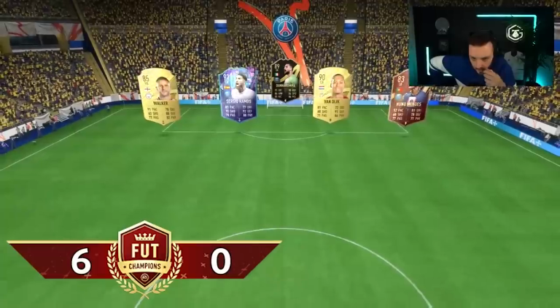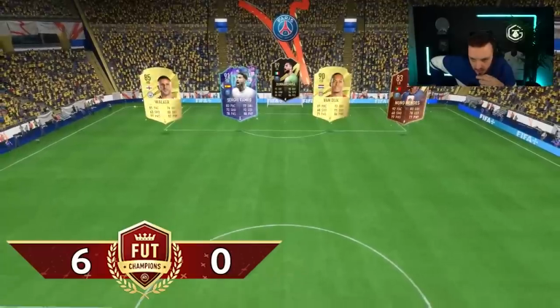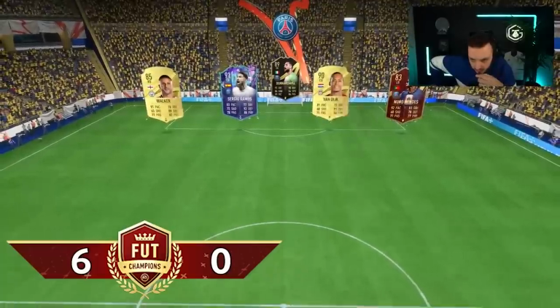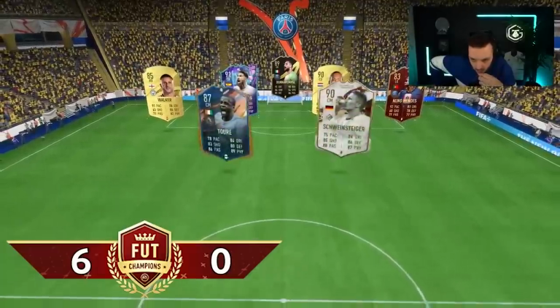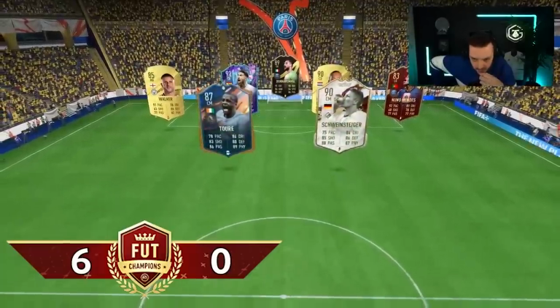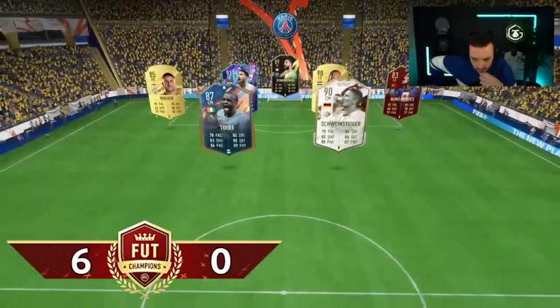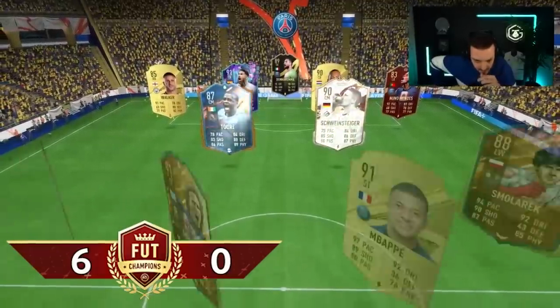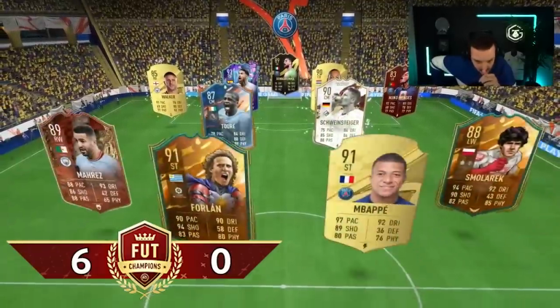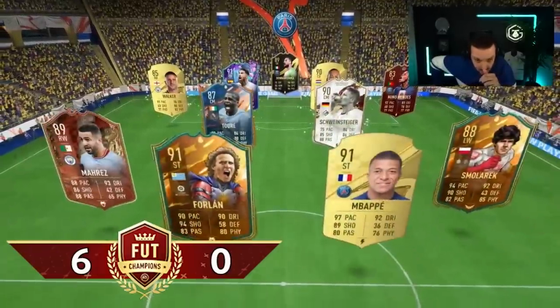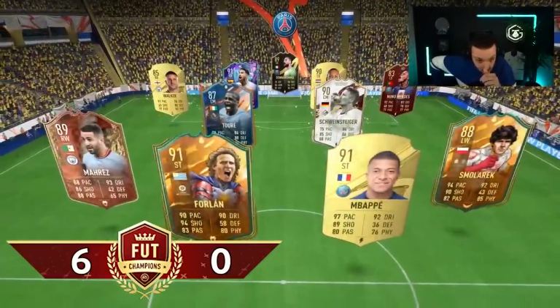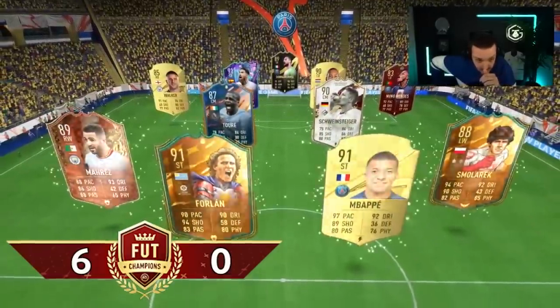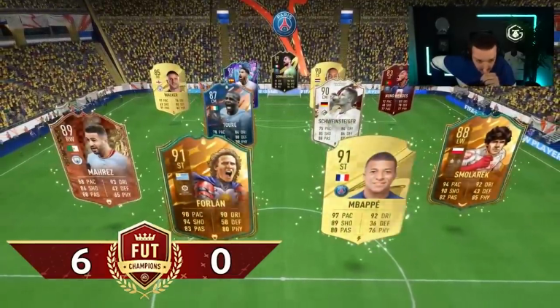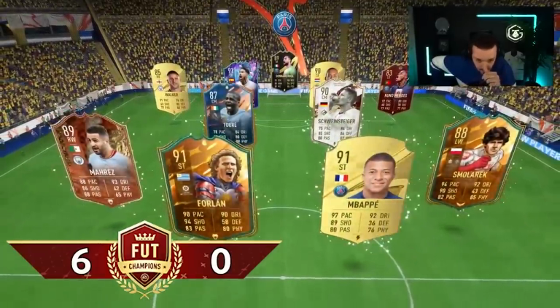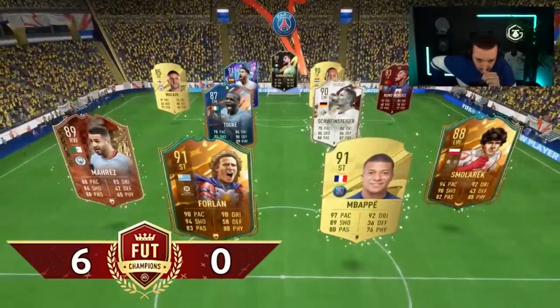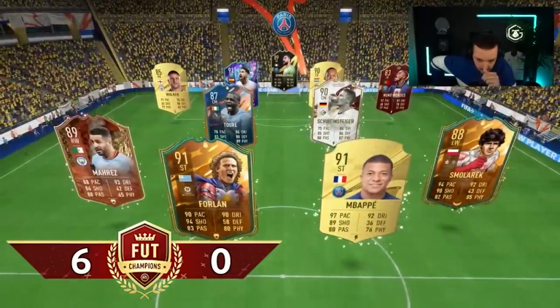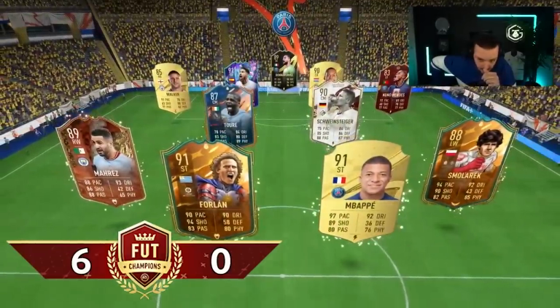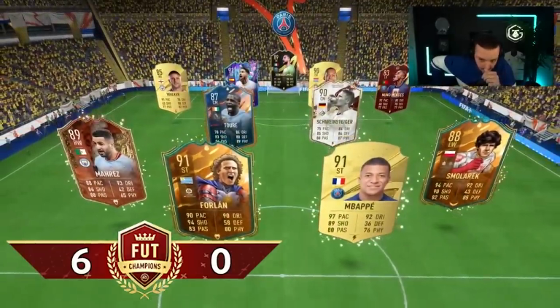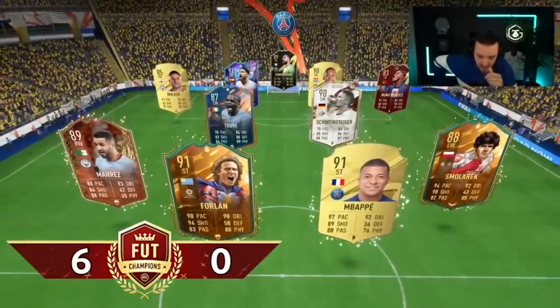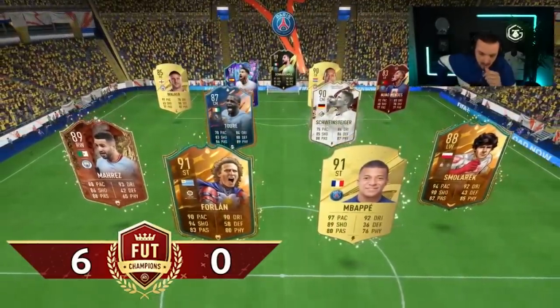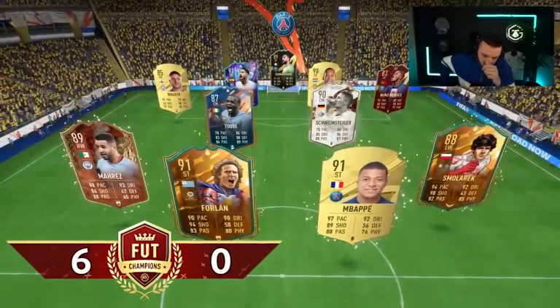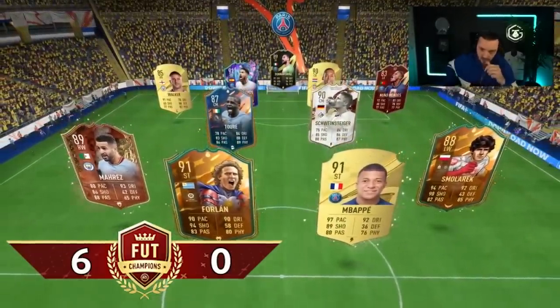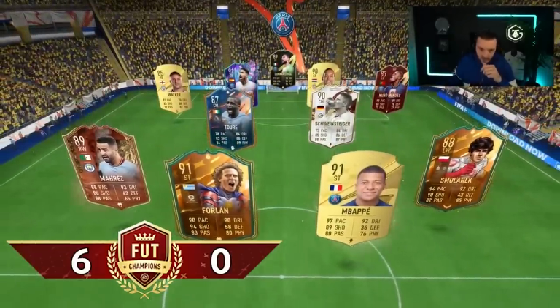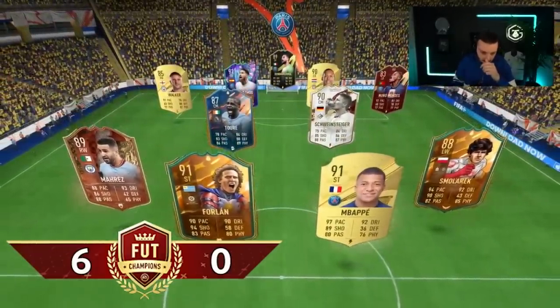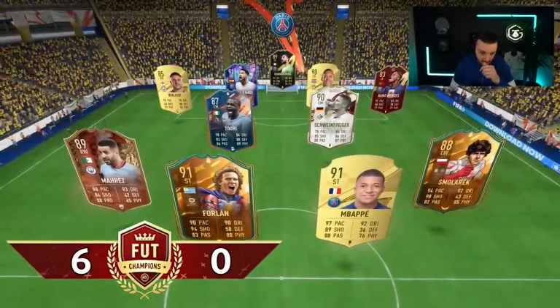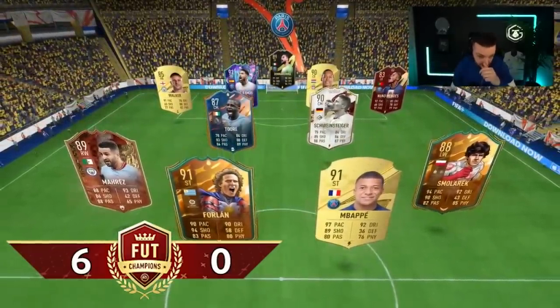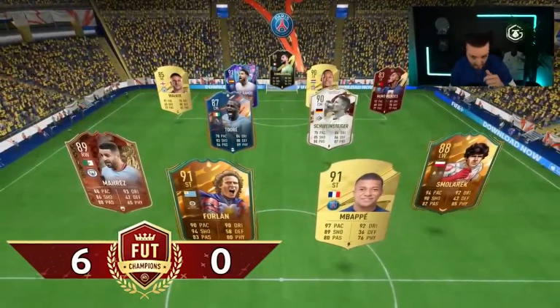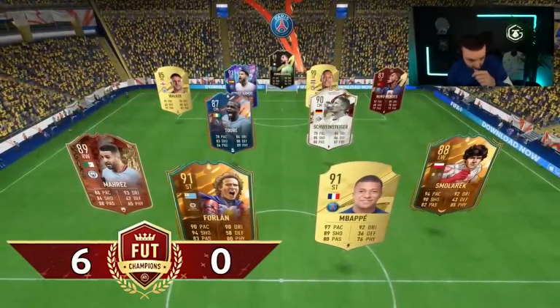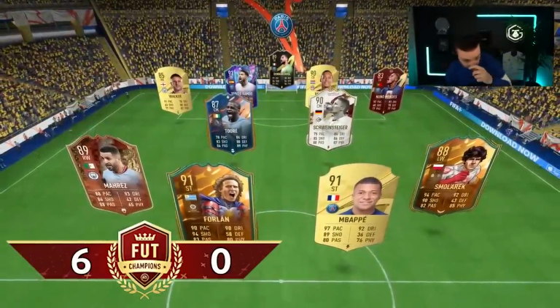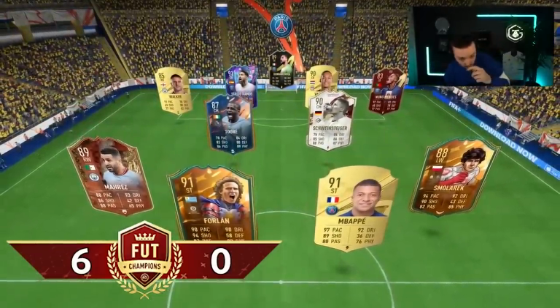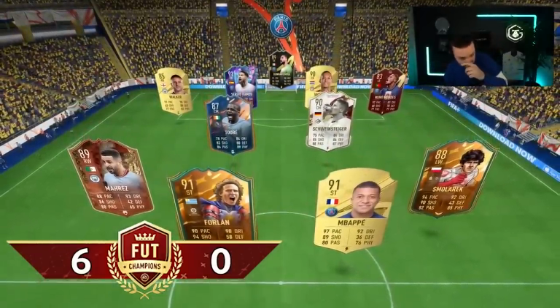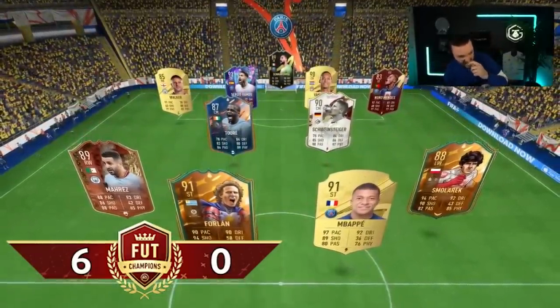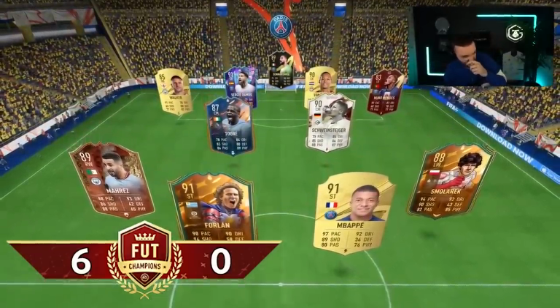Who's he got for me? Nuno Mendes — basically I am RS for Lander — Mbappe, Schmollerick. That front four is scary.